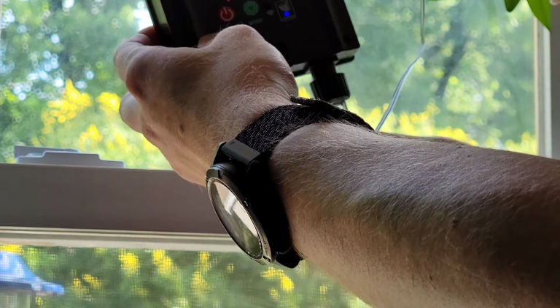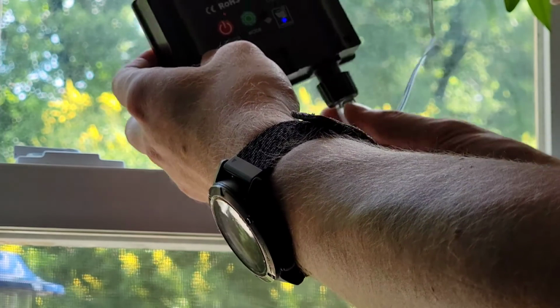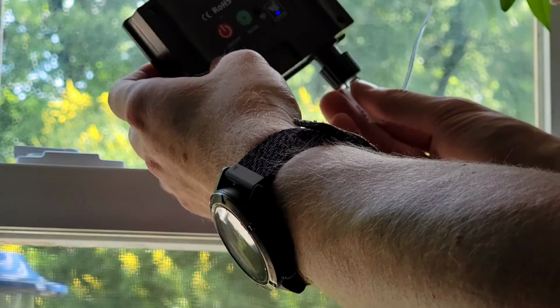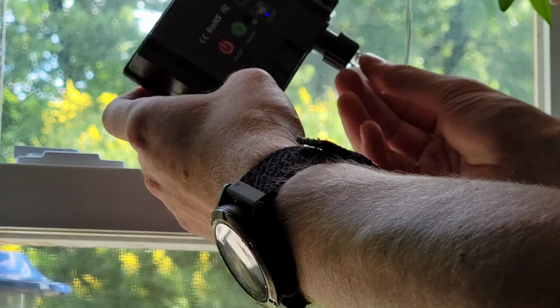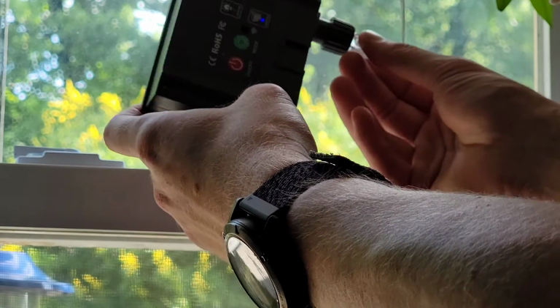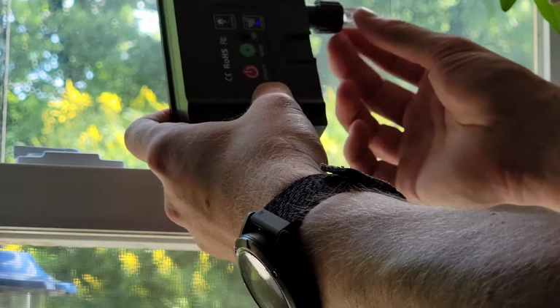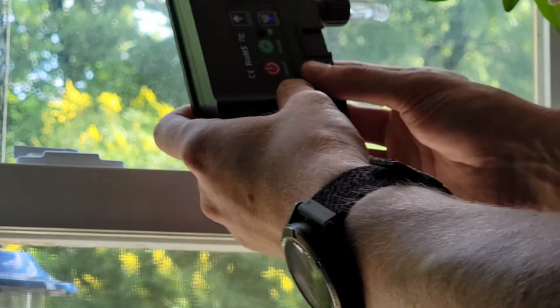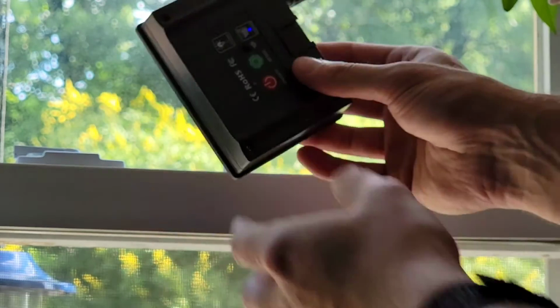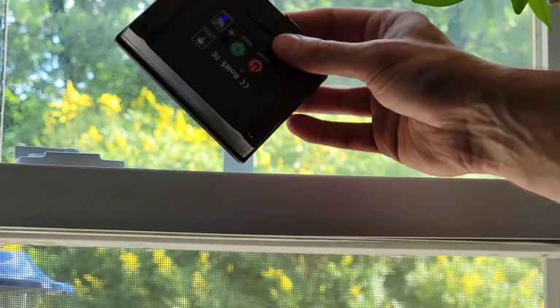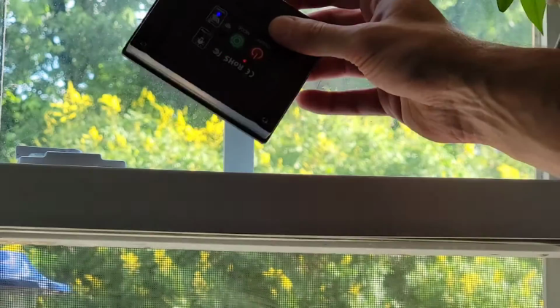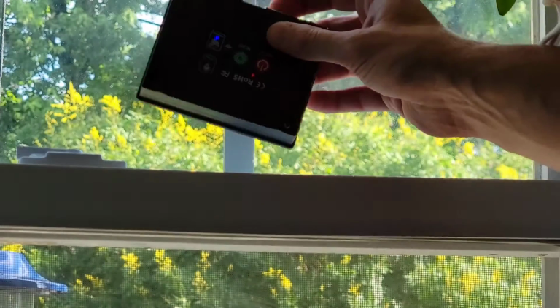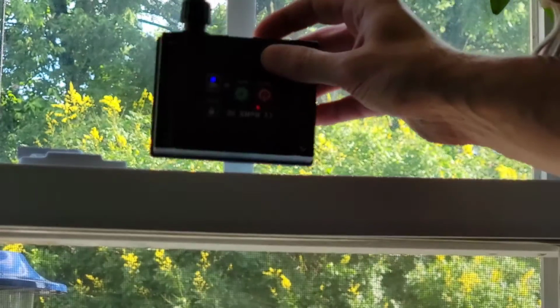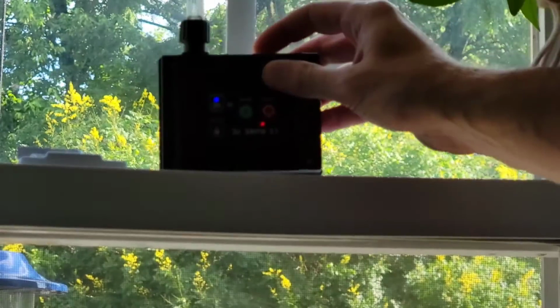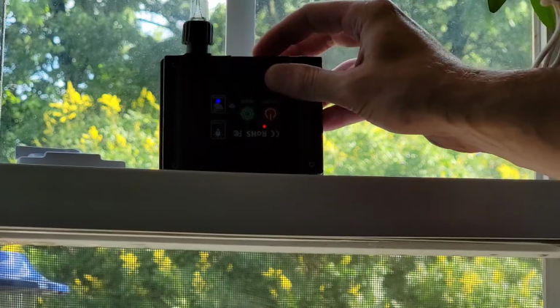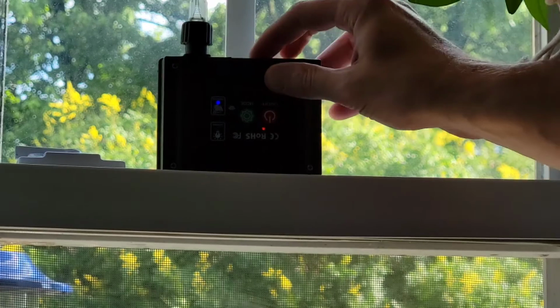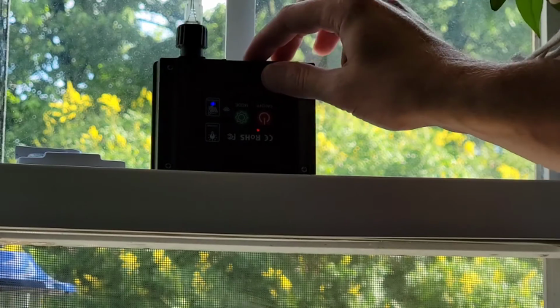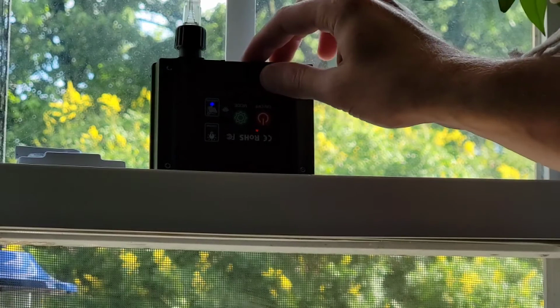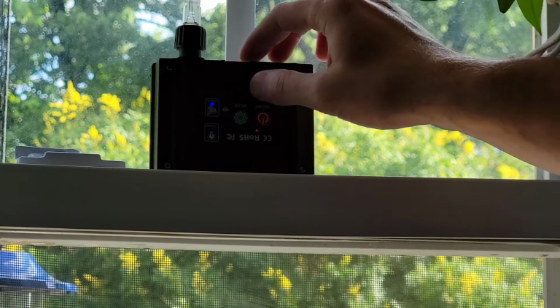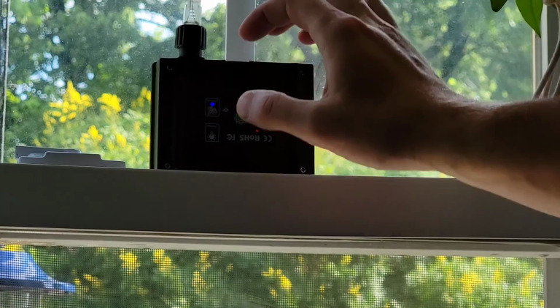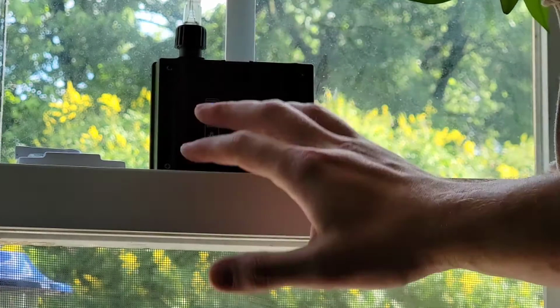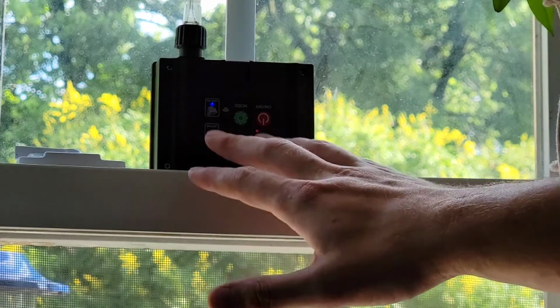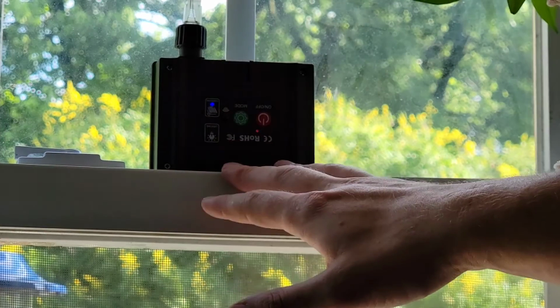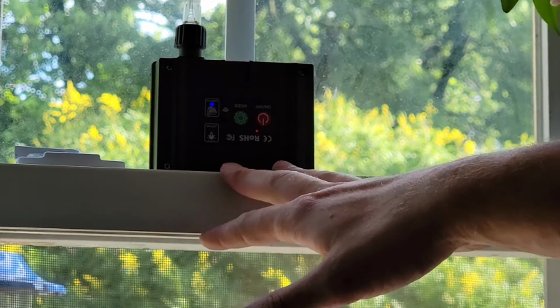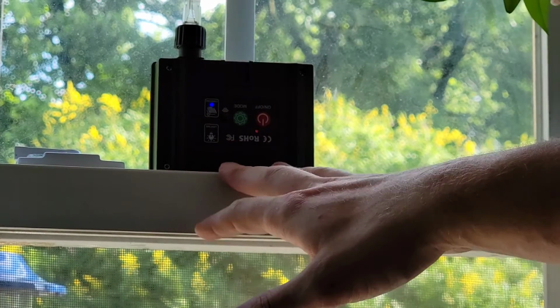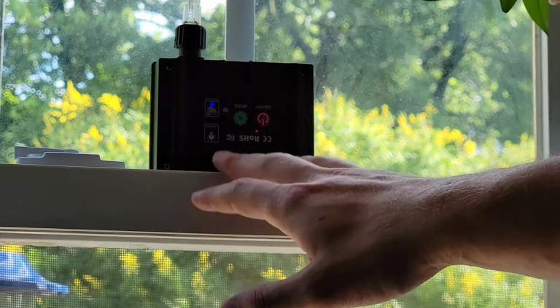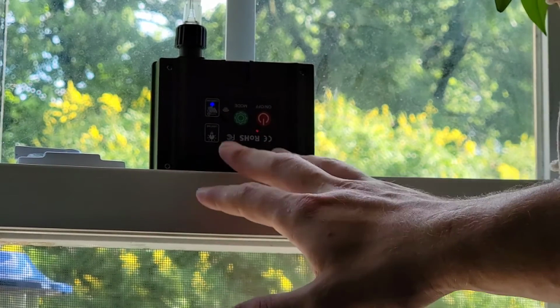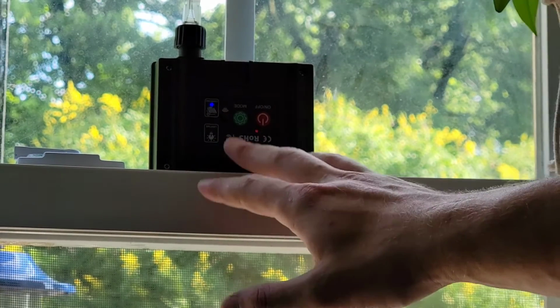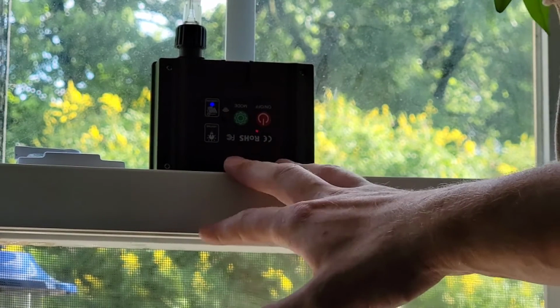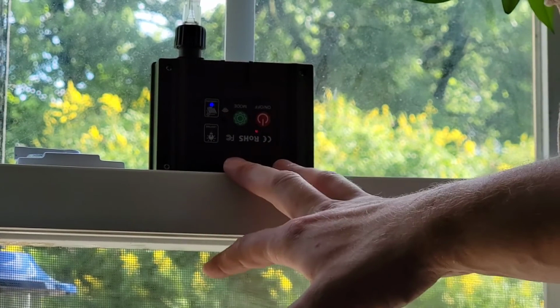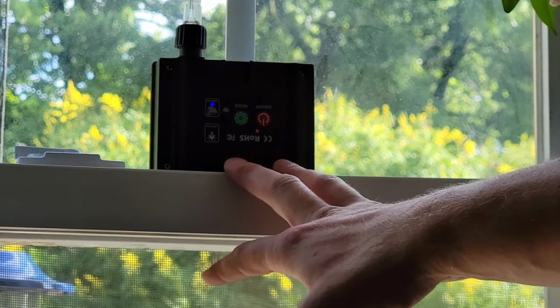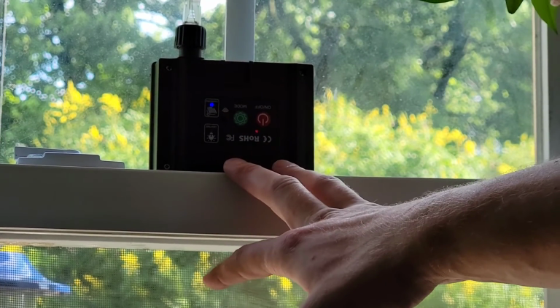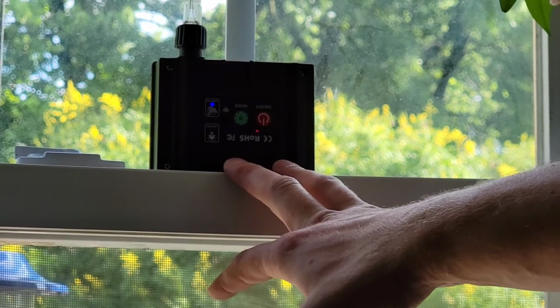So I'm going to put this back up here, and at night I'm going to show you this thing actually in action.